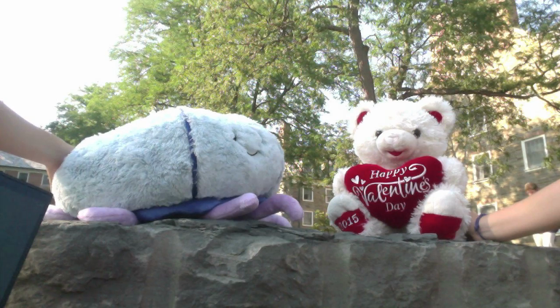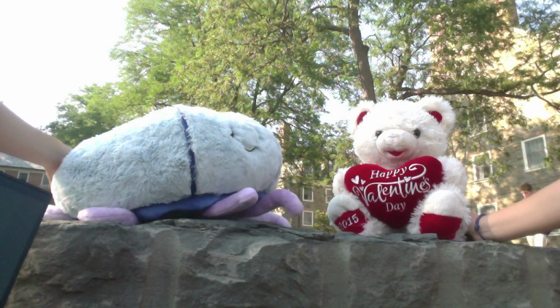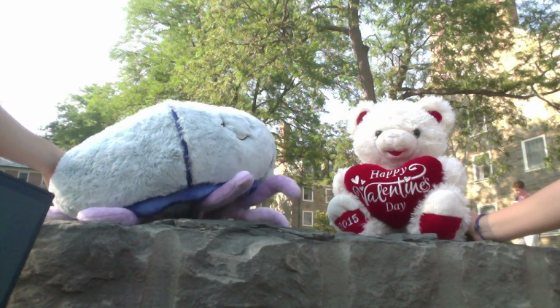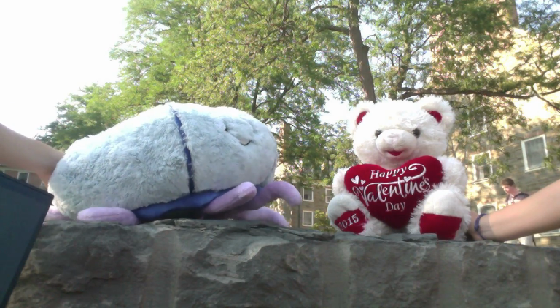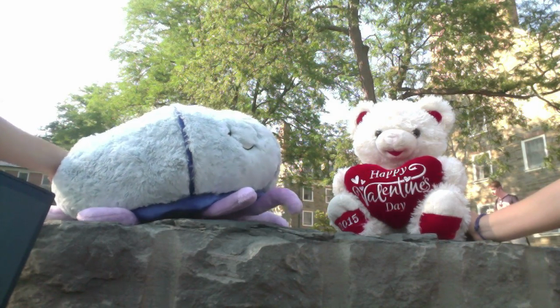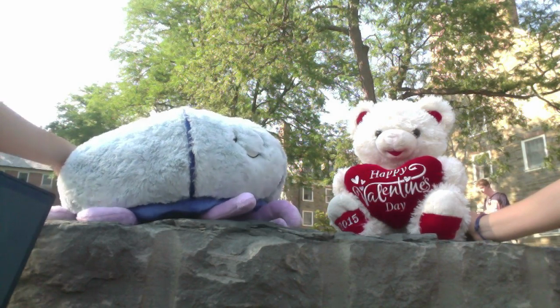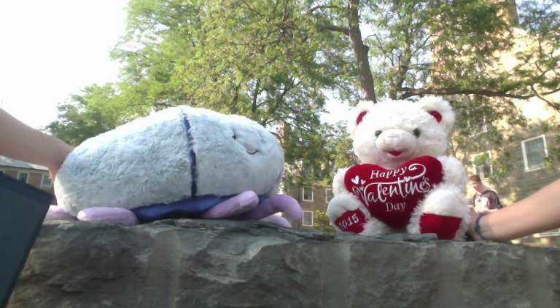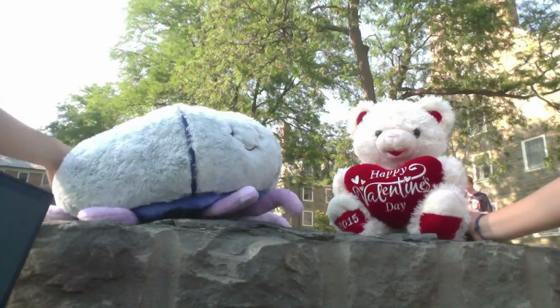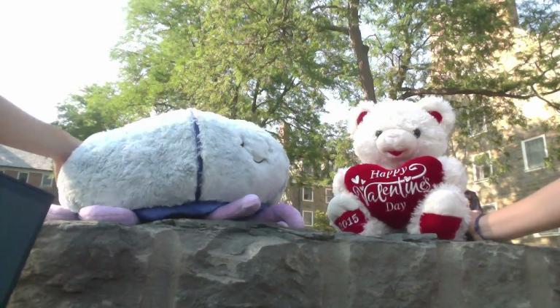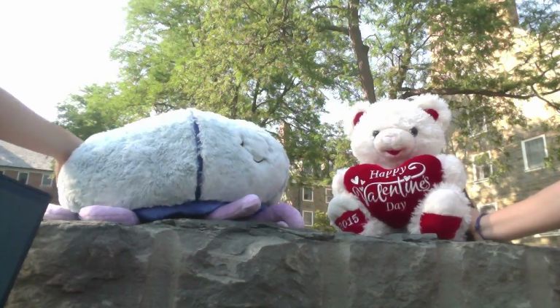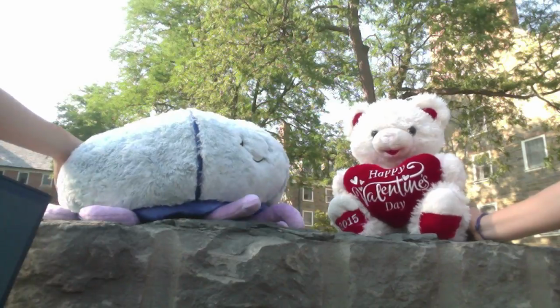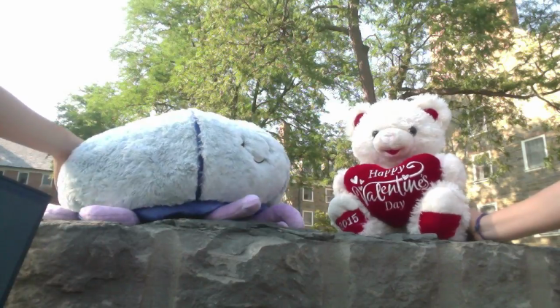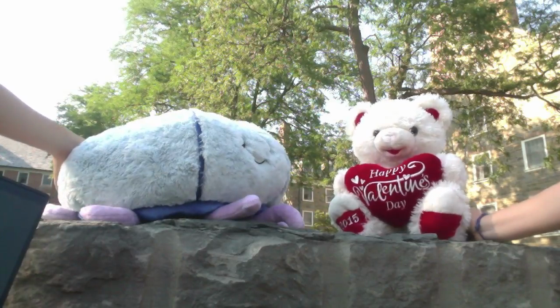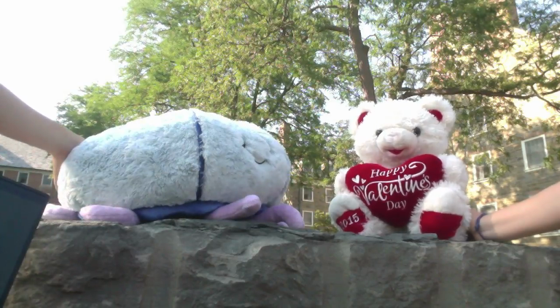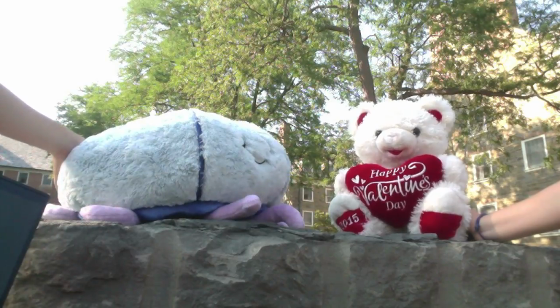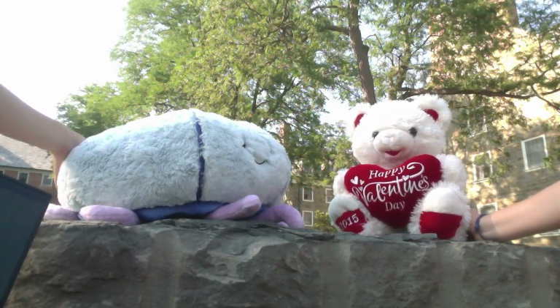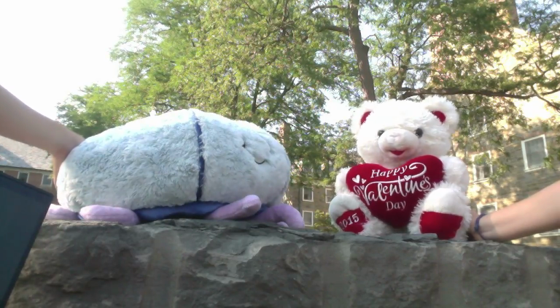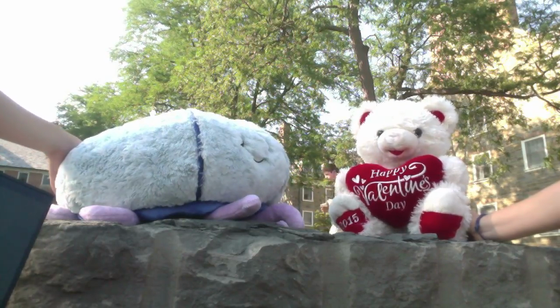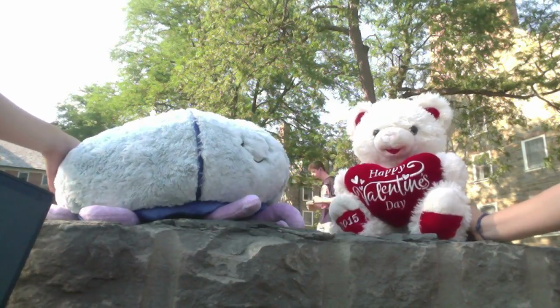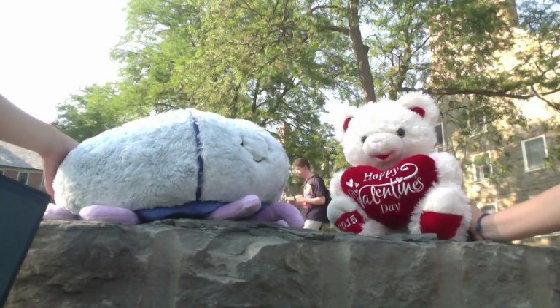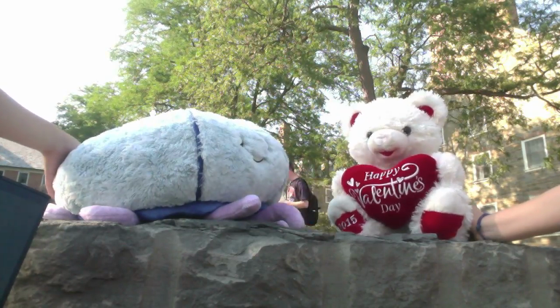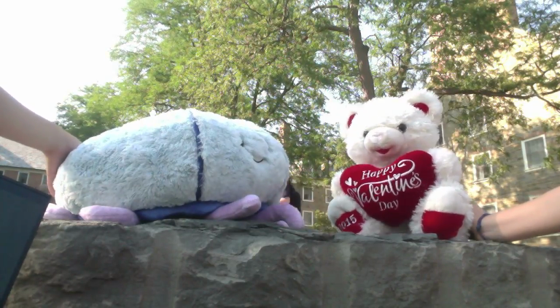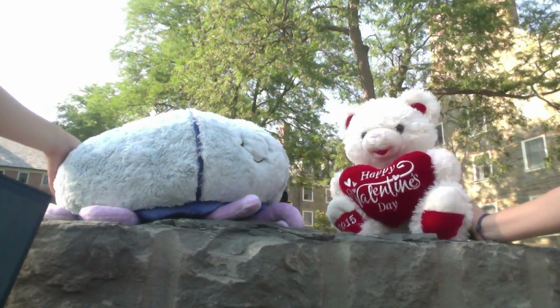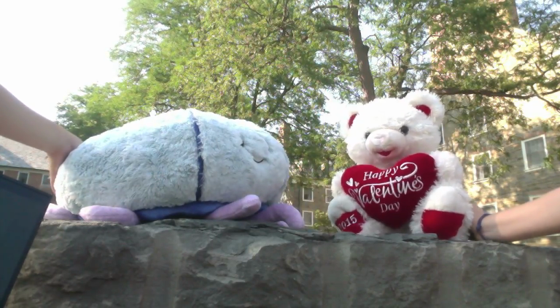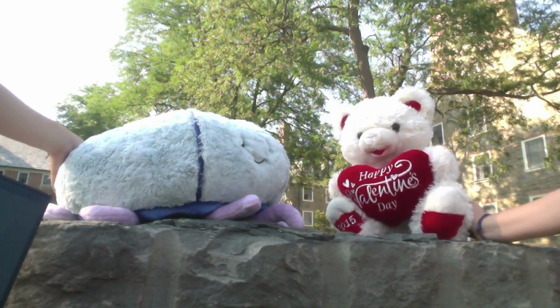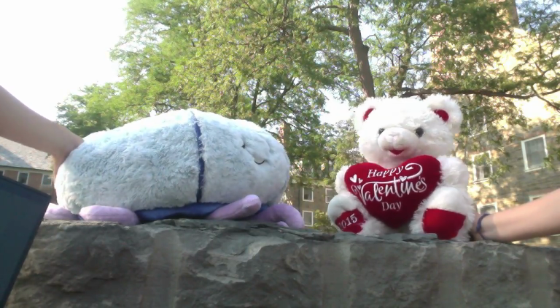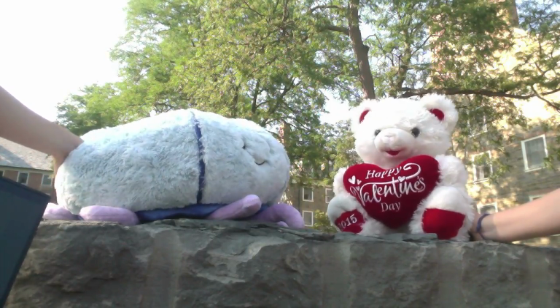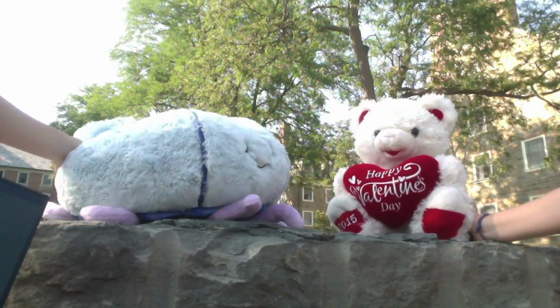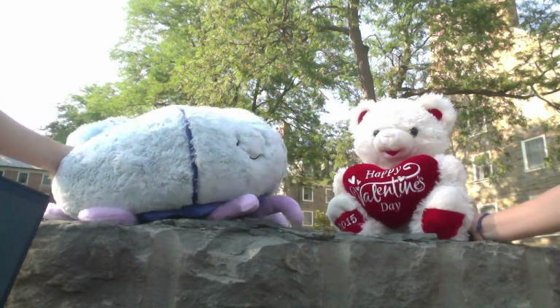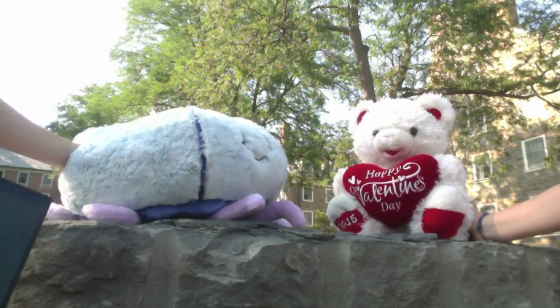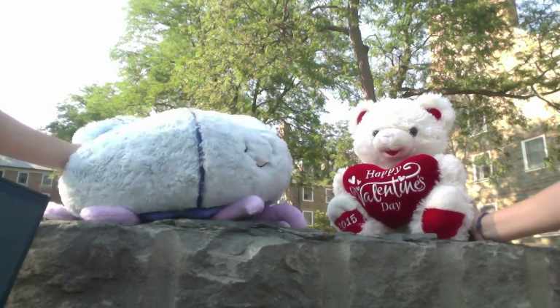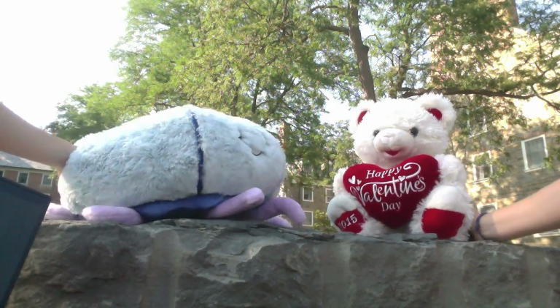Good morning, Dr. Teddy. Good morning, Dr. Jelly. Are you ready to begin the experiment? Absolutely.